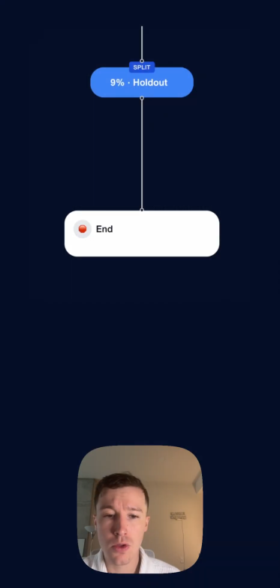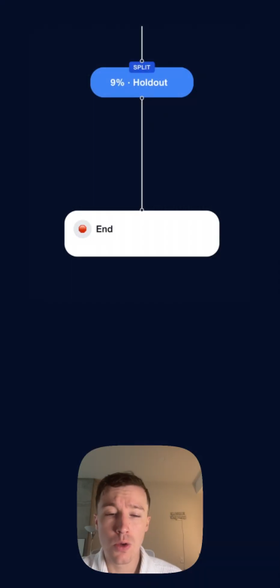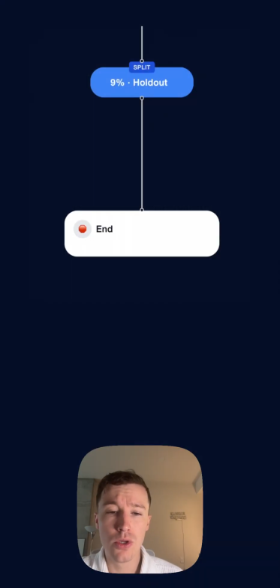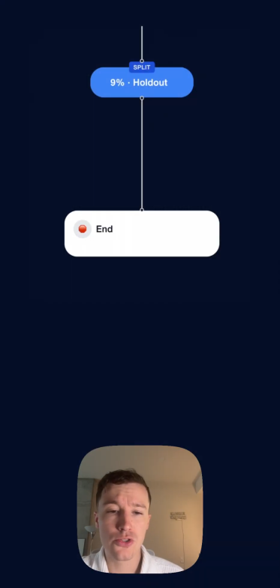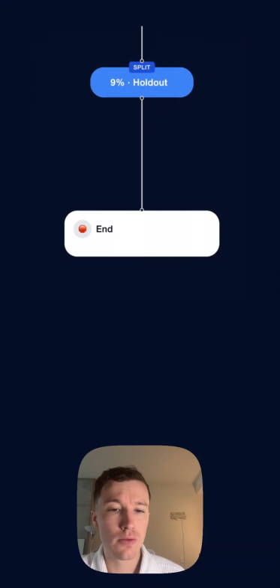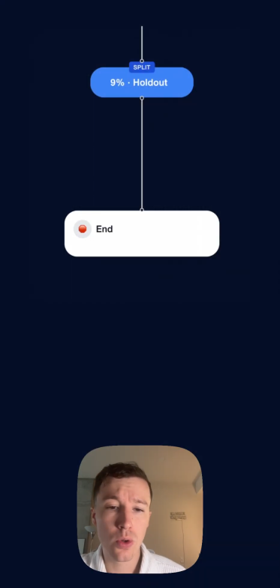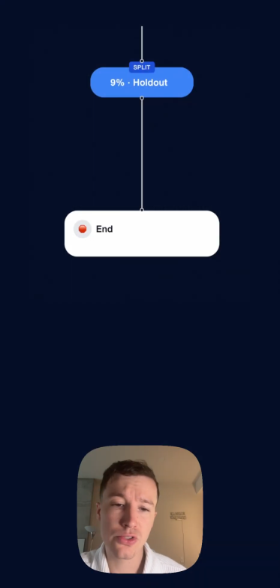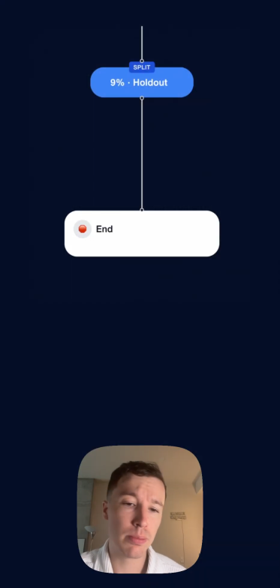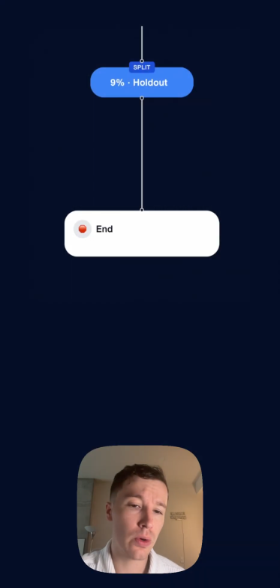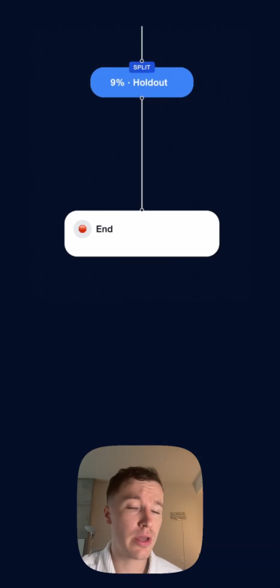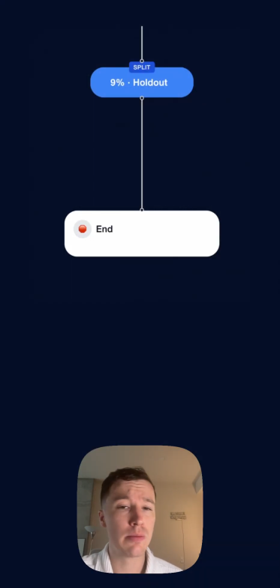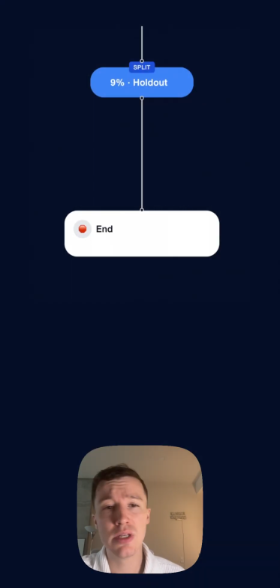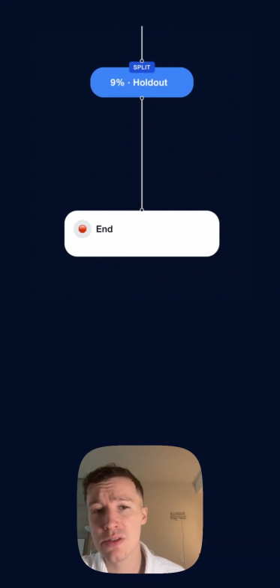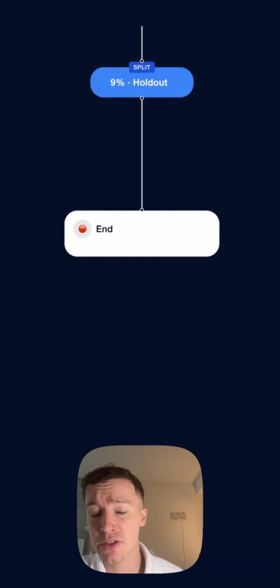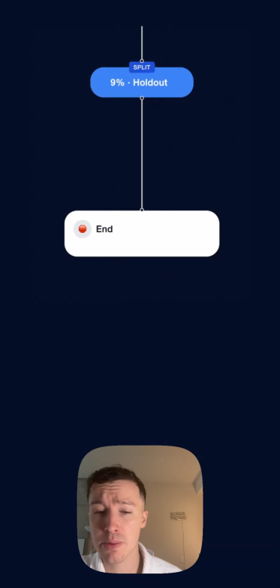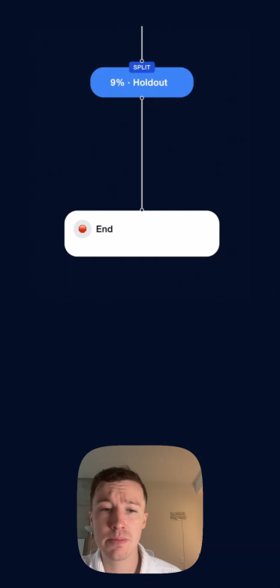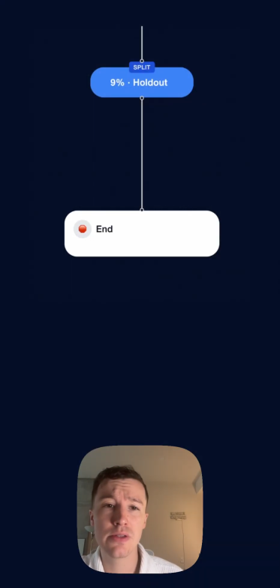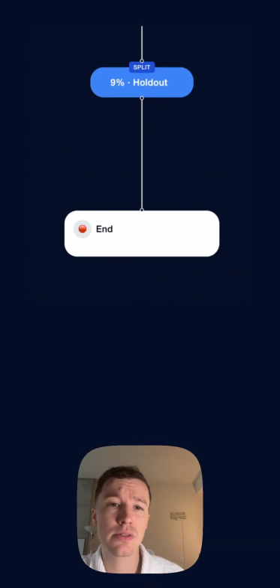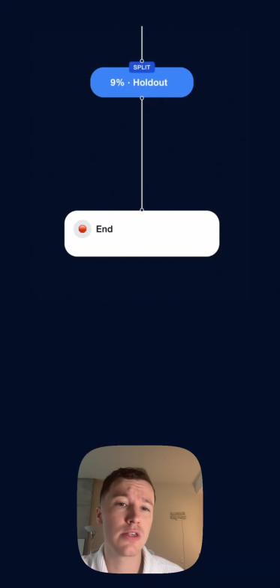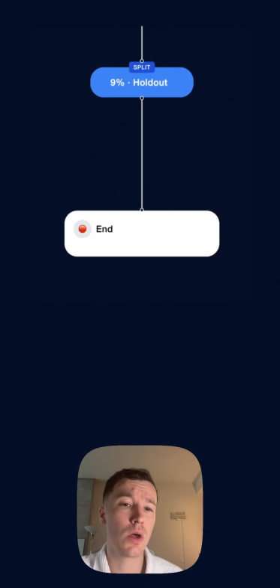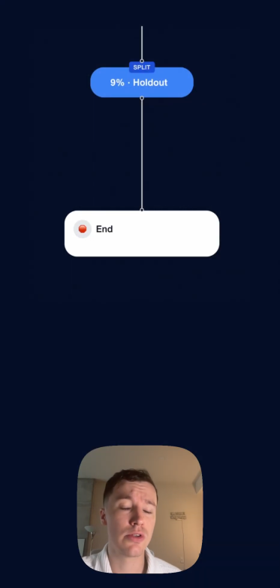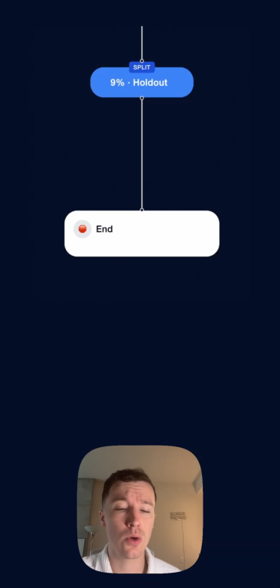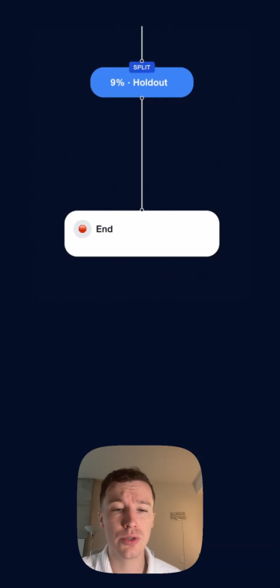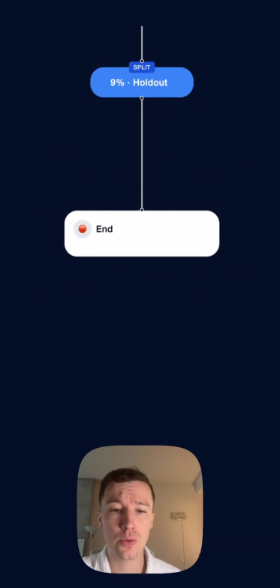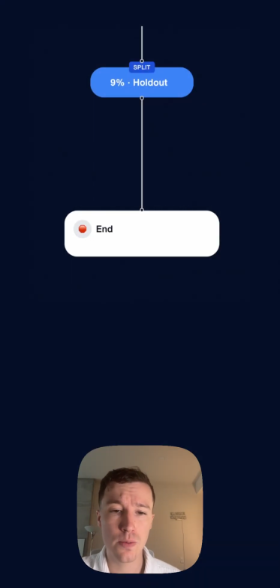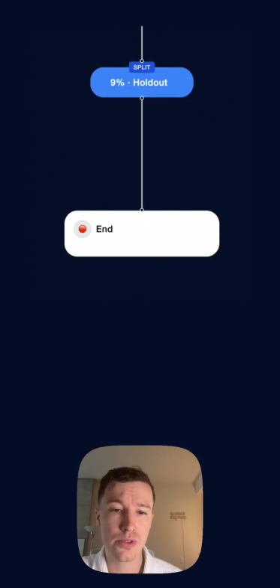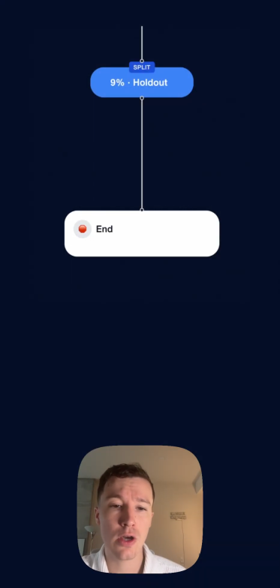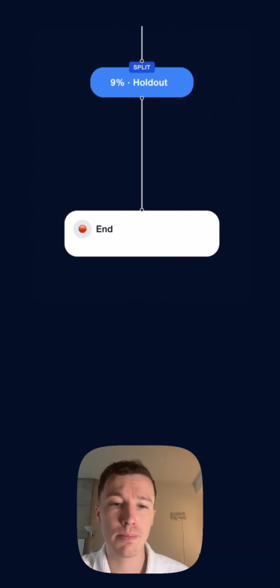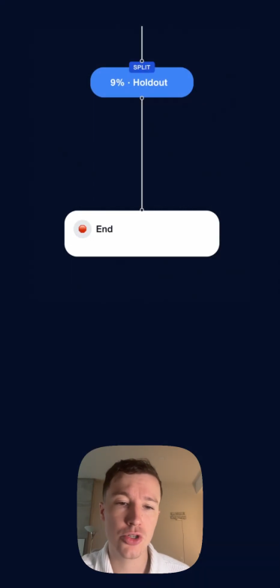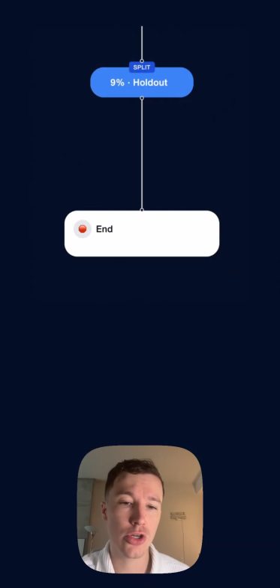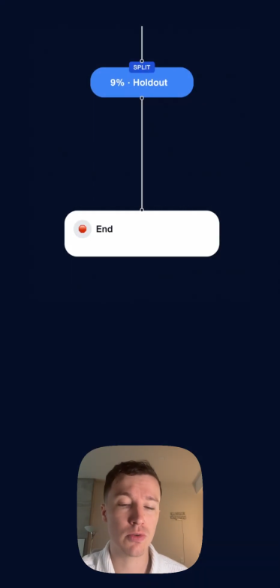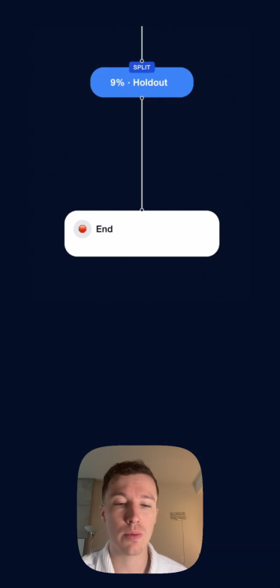We also of course support A/B experiments as well as holdout groups to help measure performance.